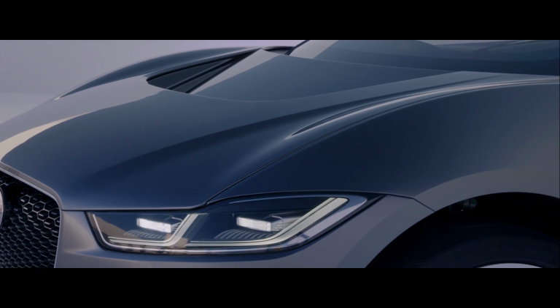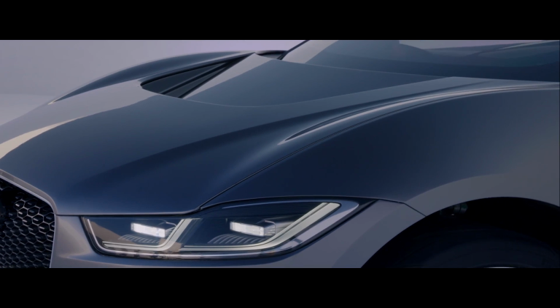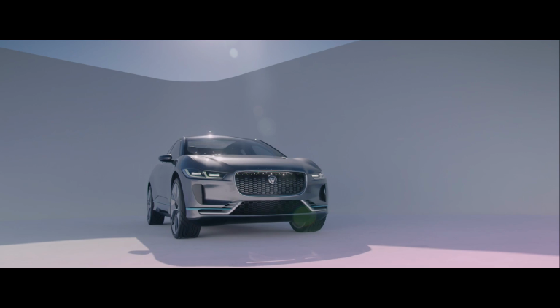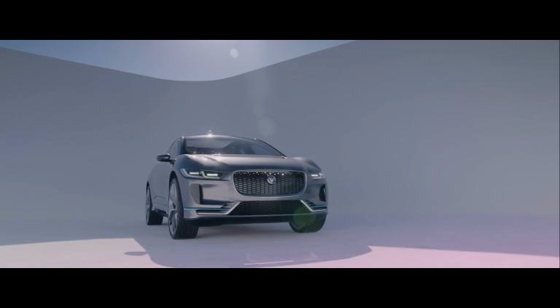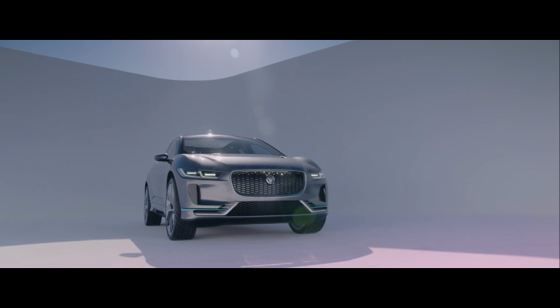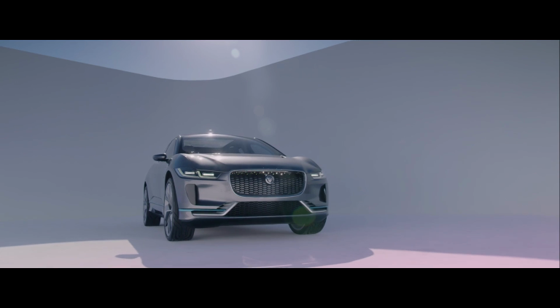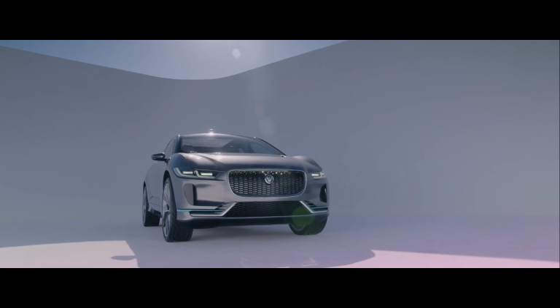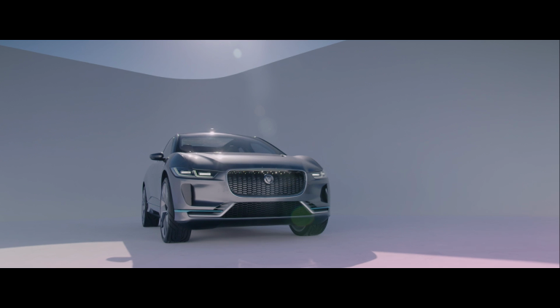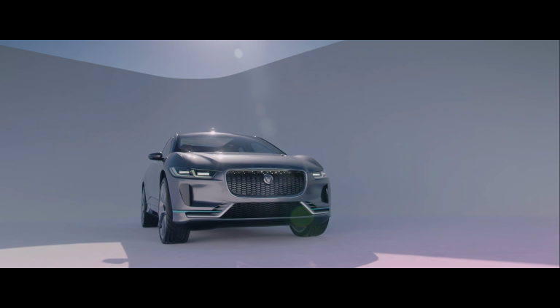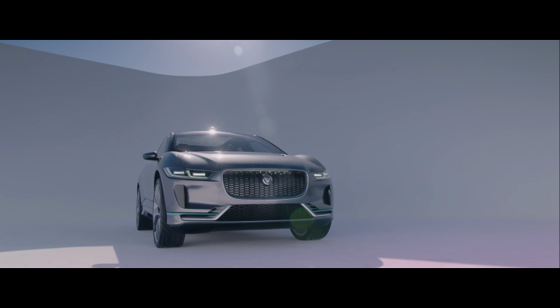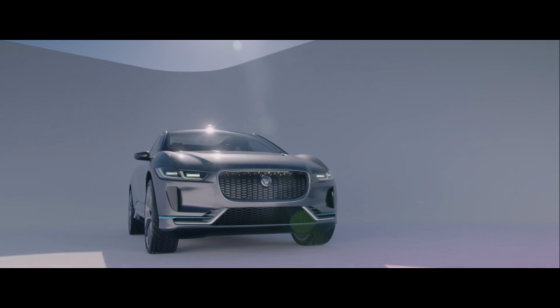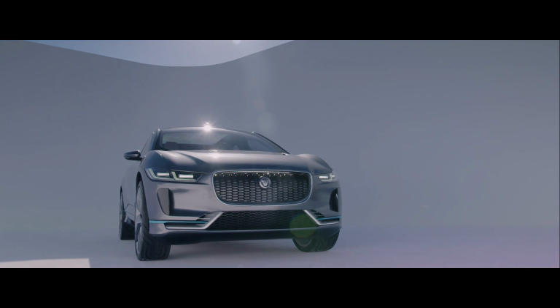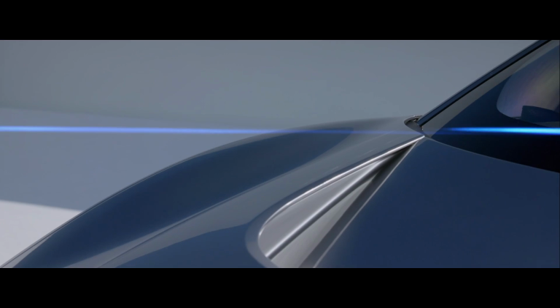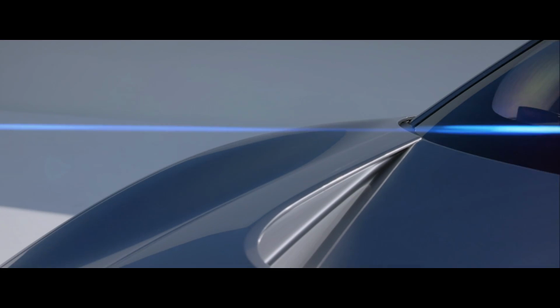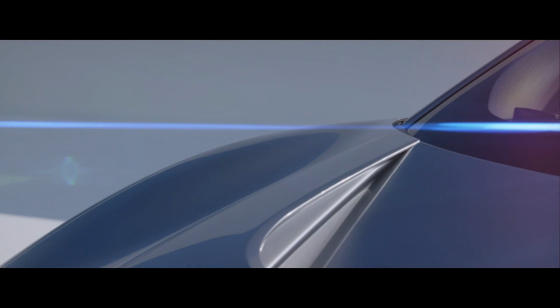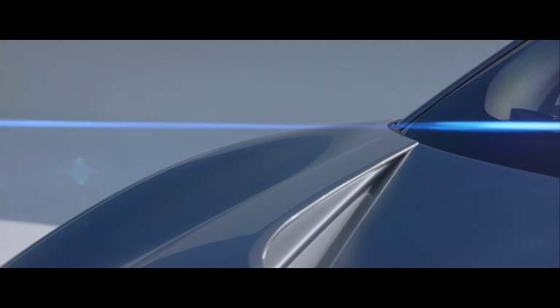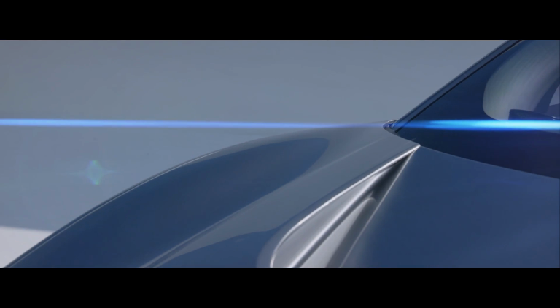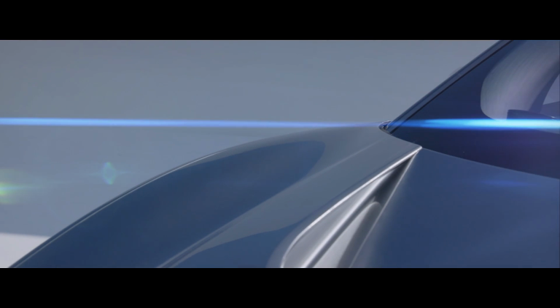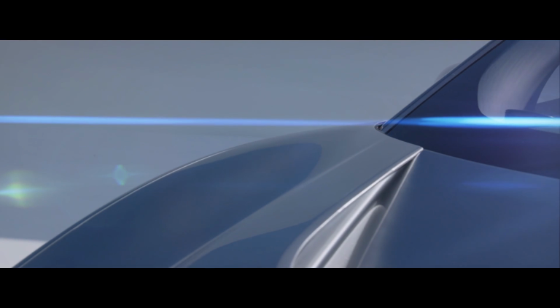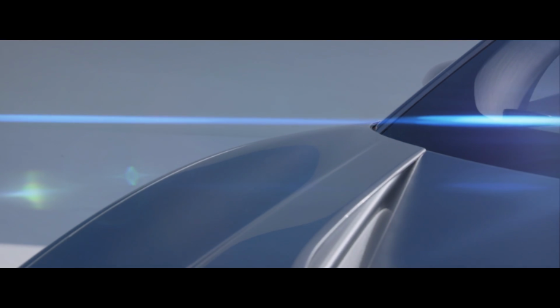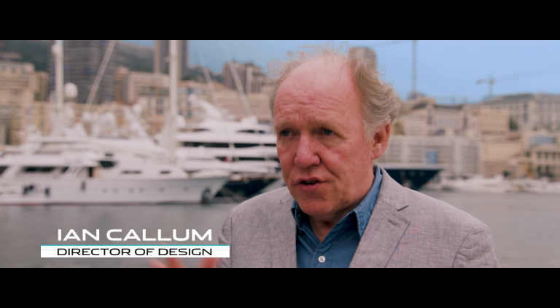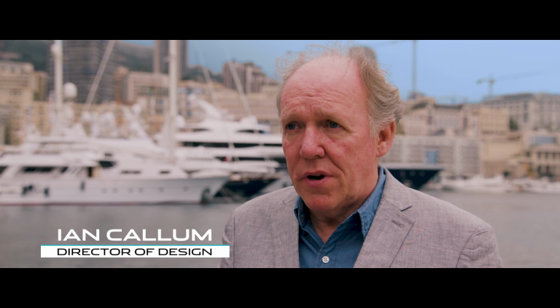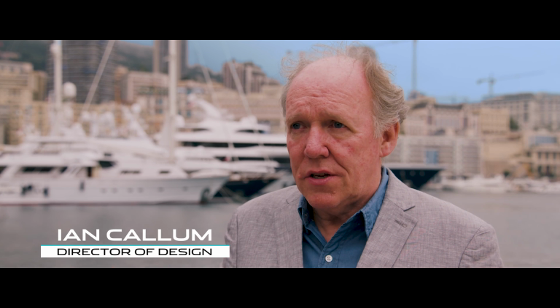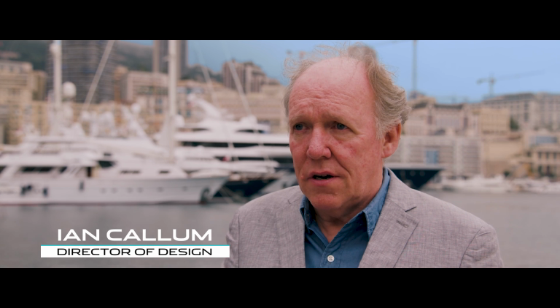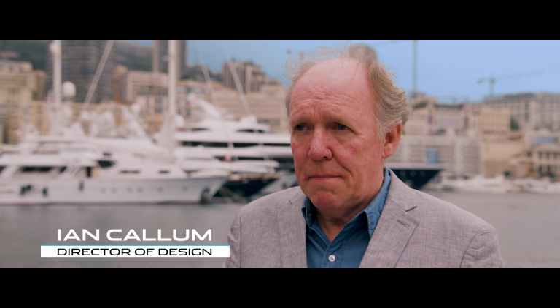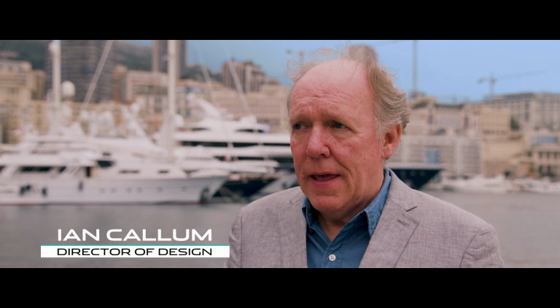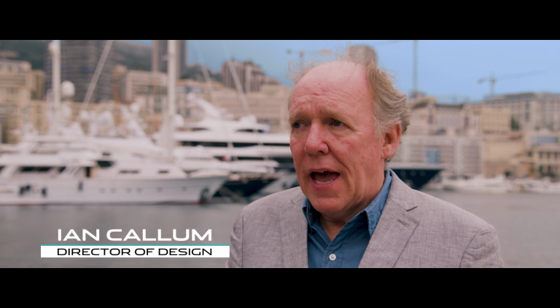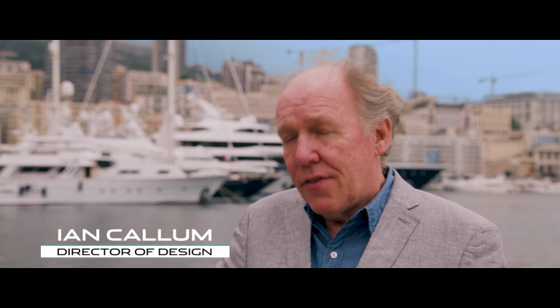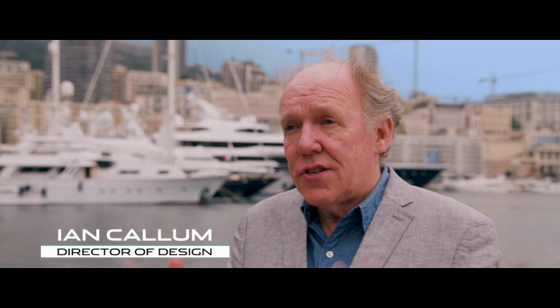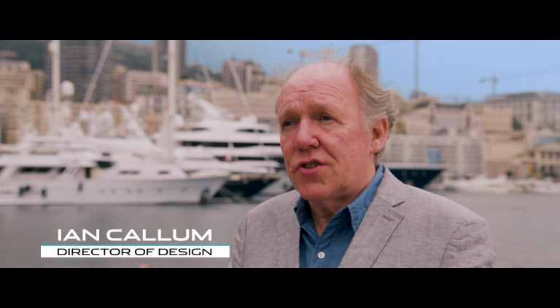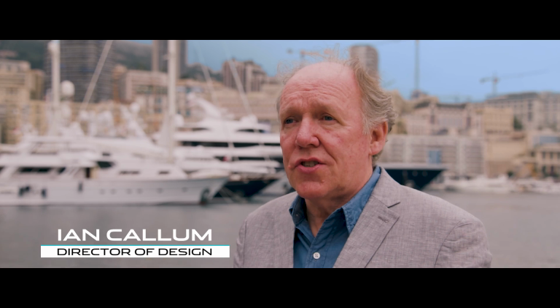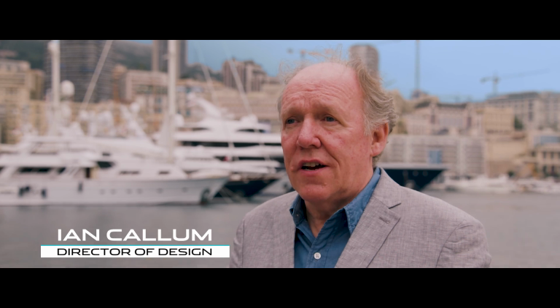The Jaguar I-PACE concept is Jaguar's first indication of an electric production car. And this is just the start.